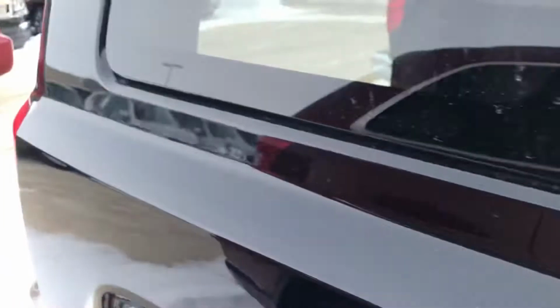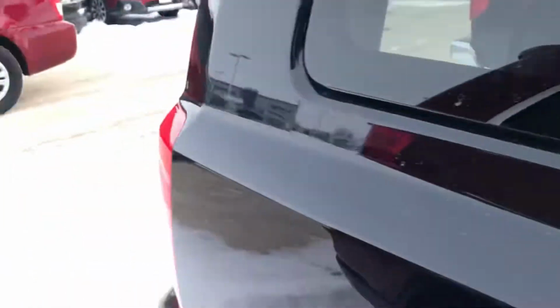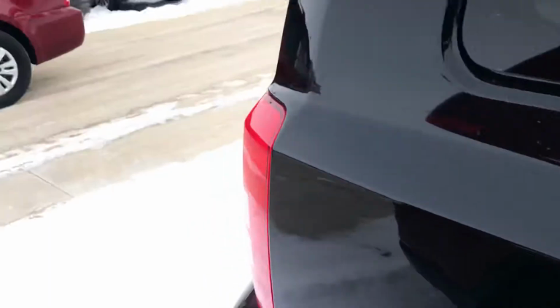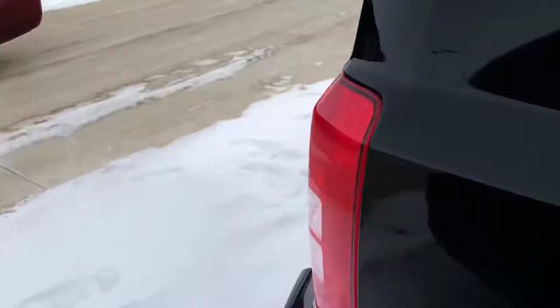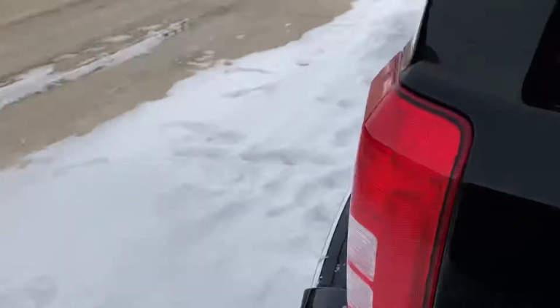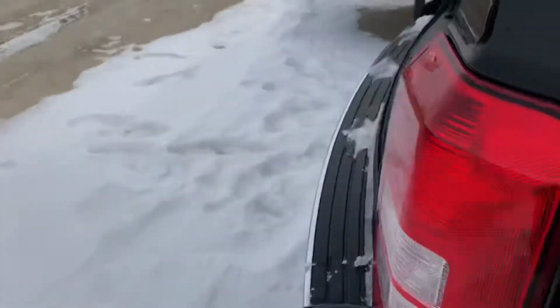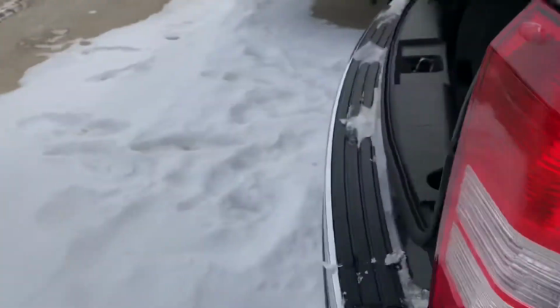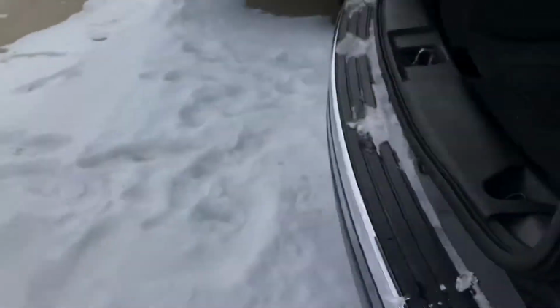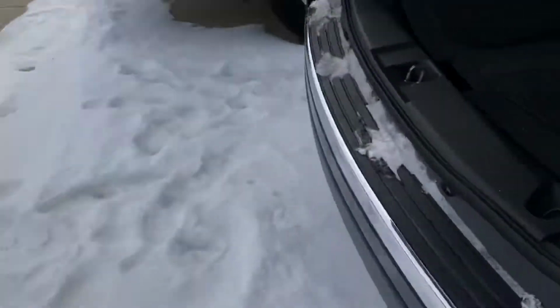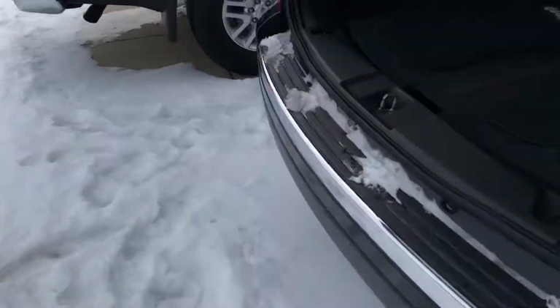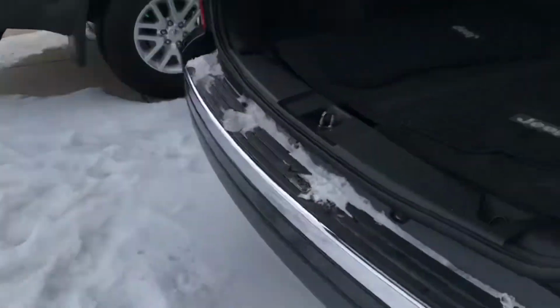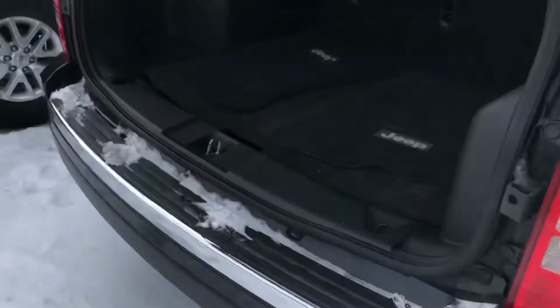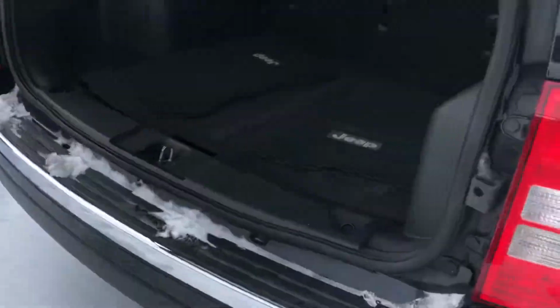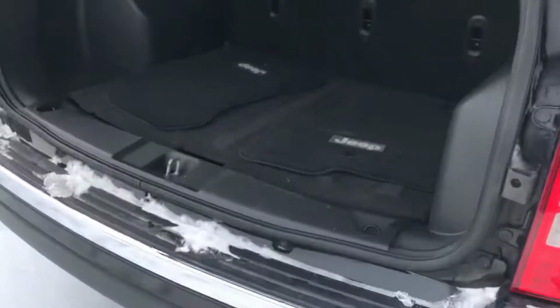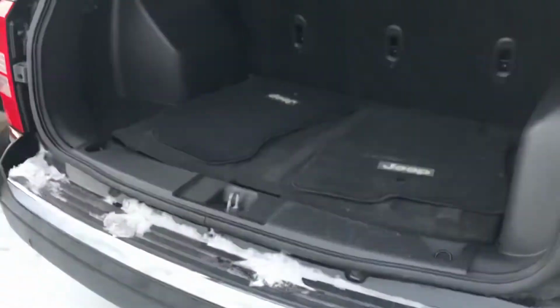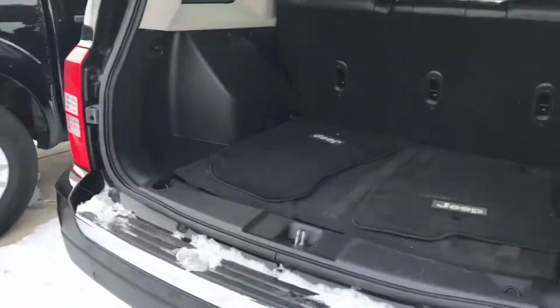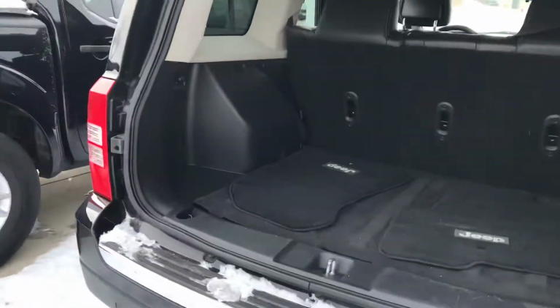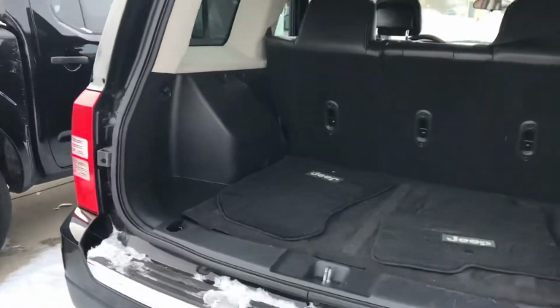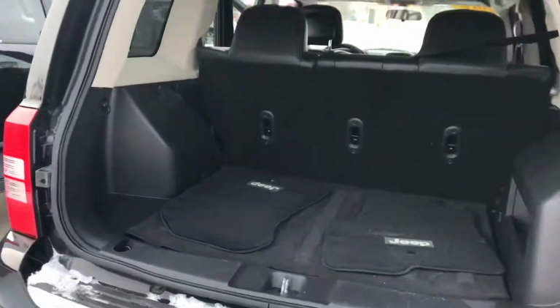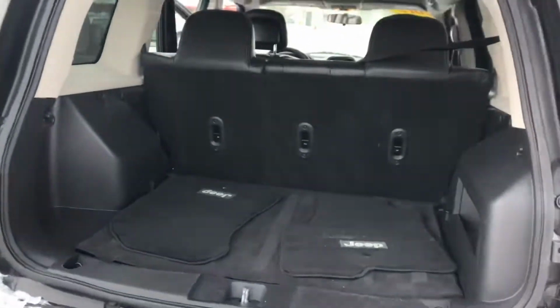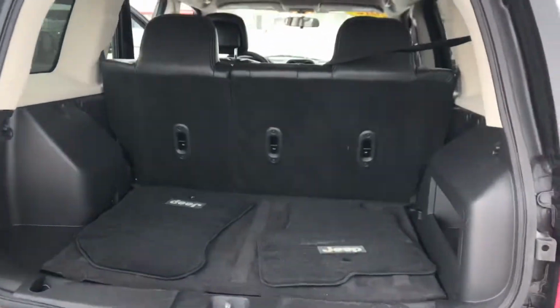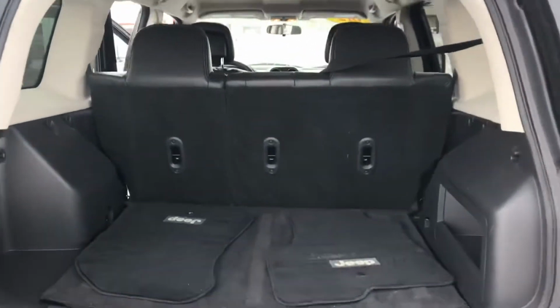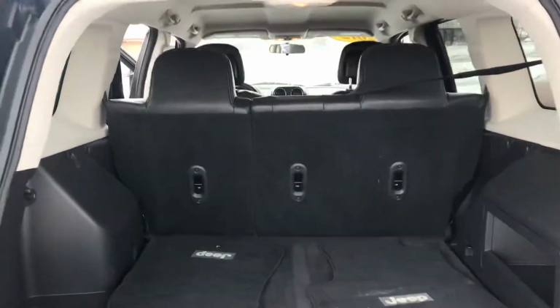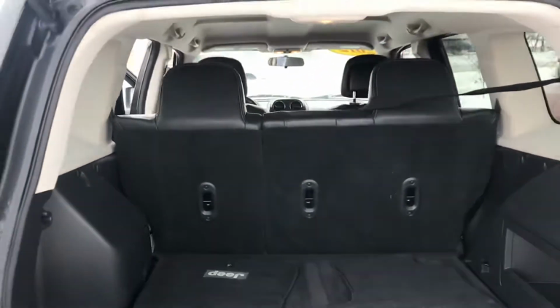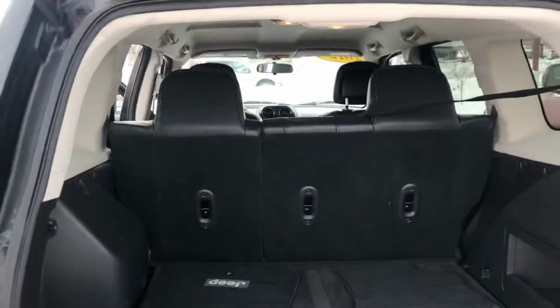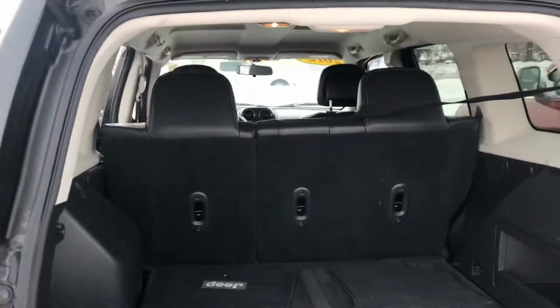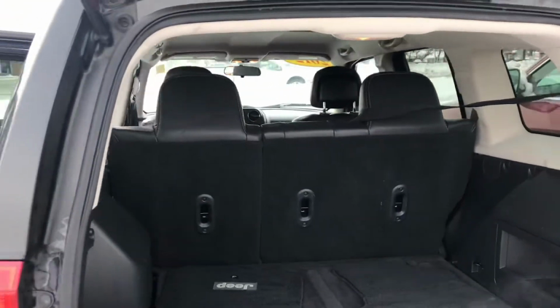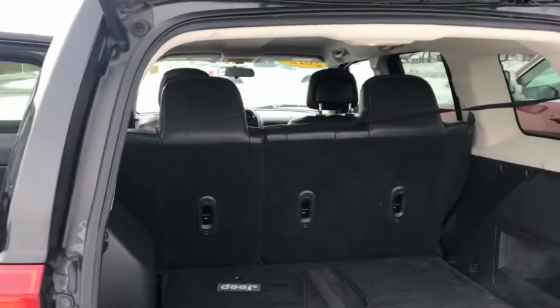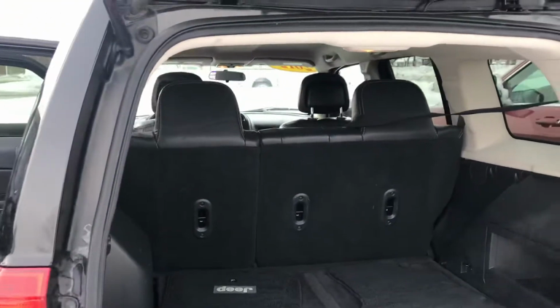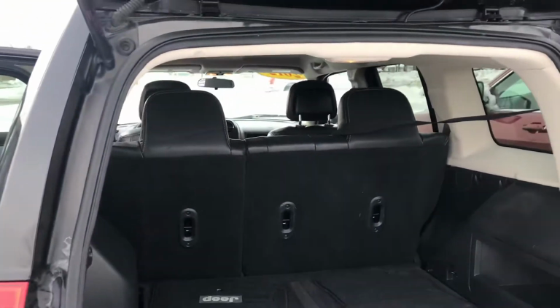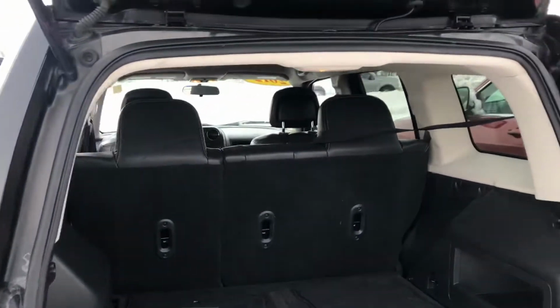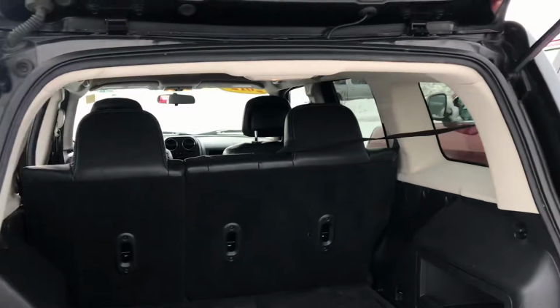It does have leather seats for you. There's room in the back. This is not a third row — it's about a five-seater.